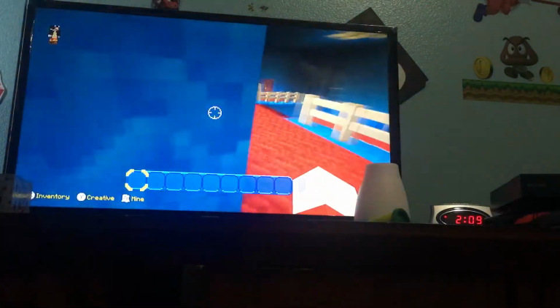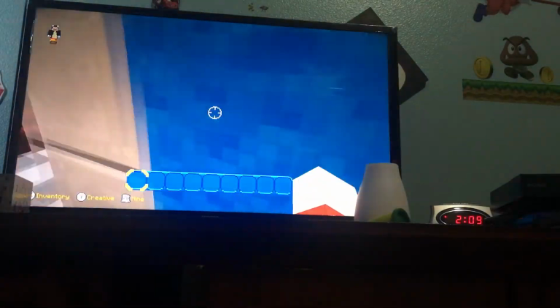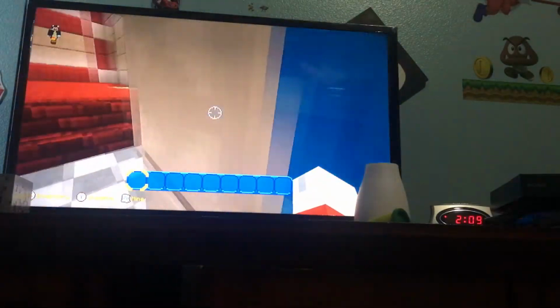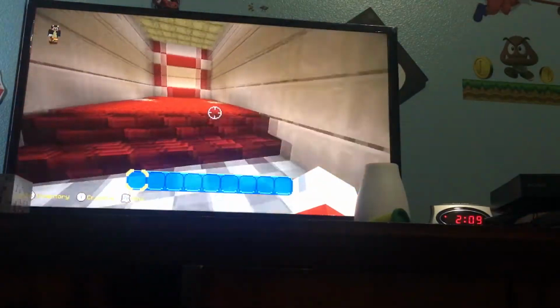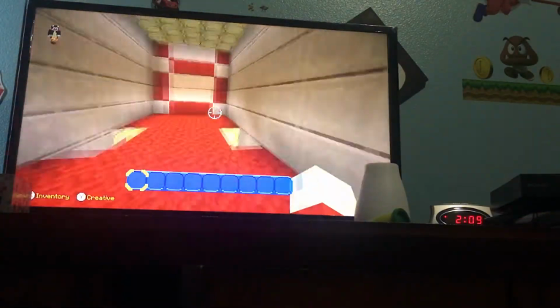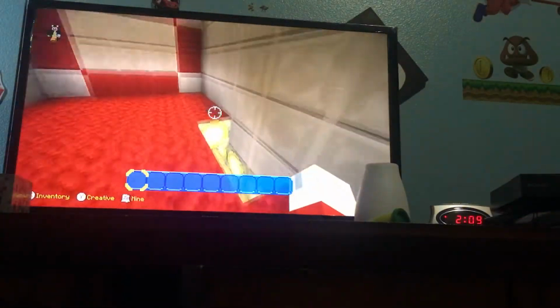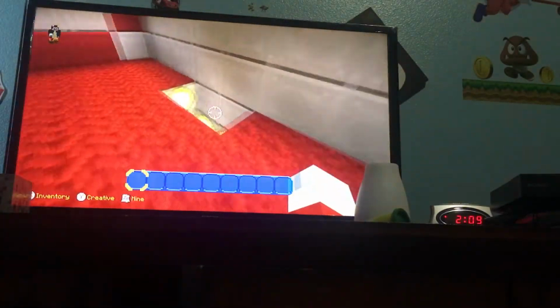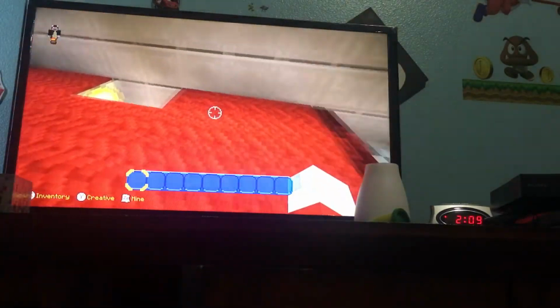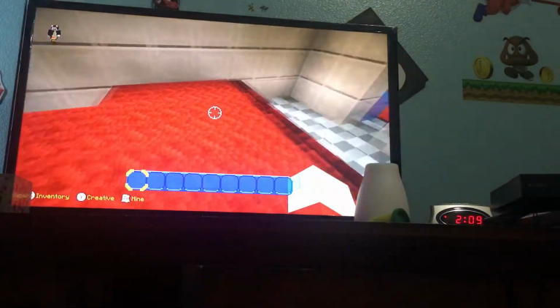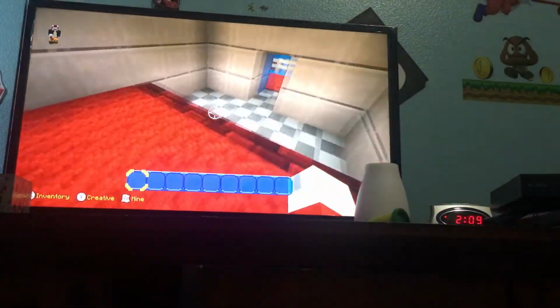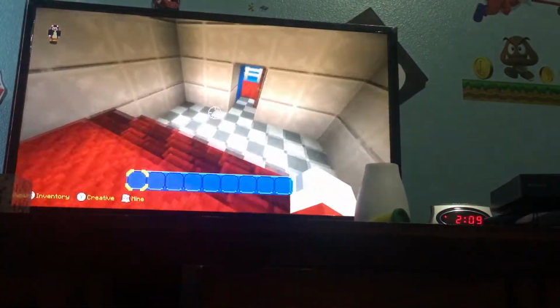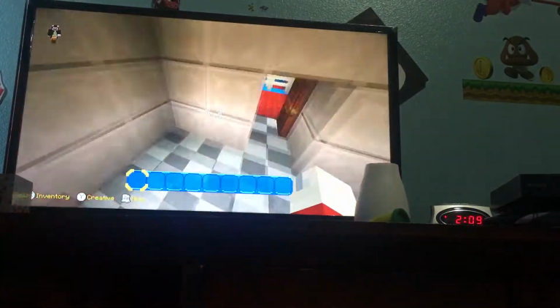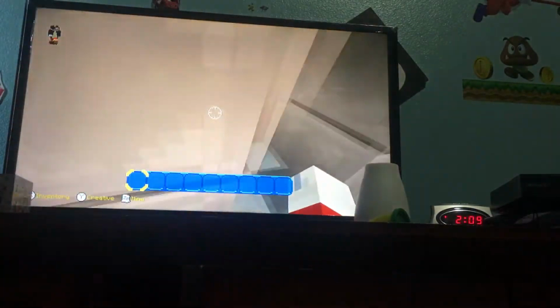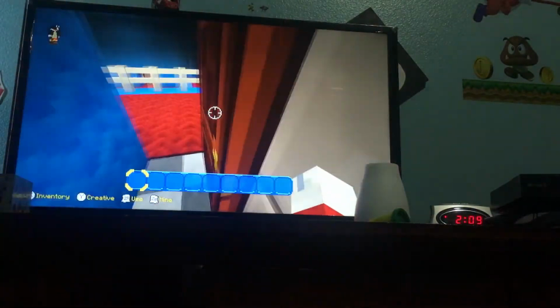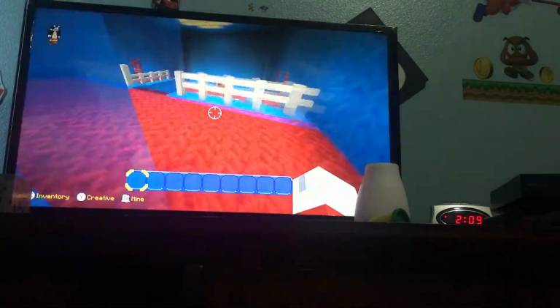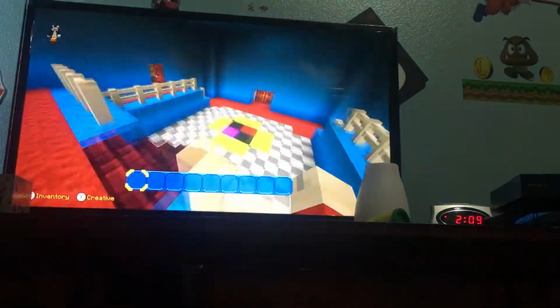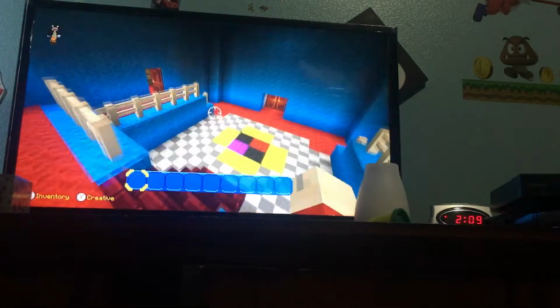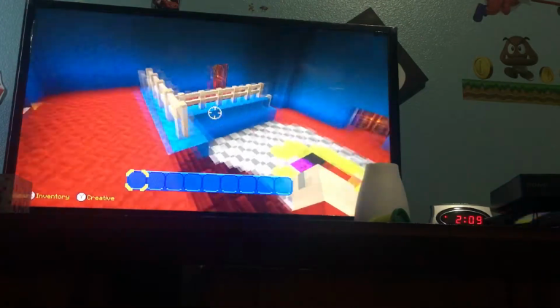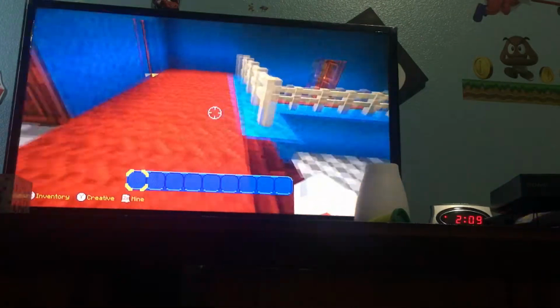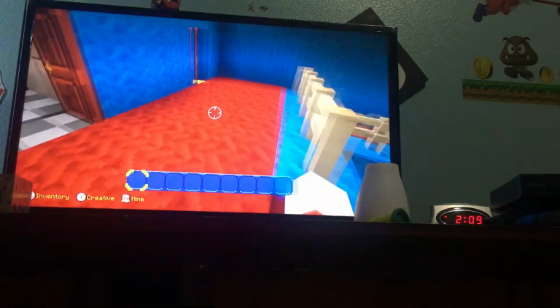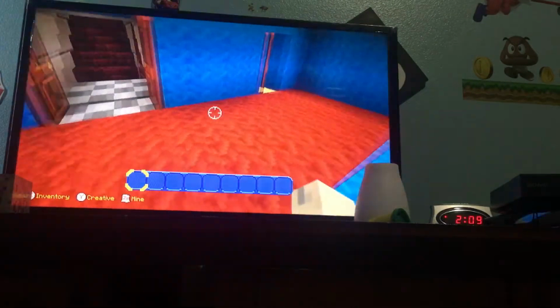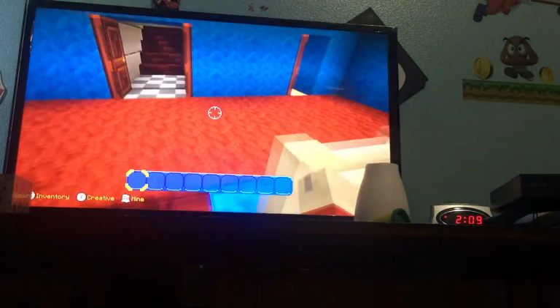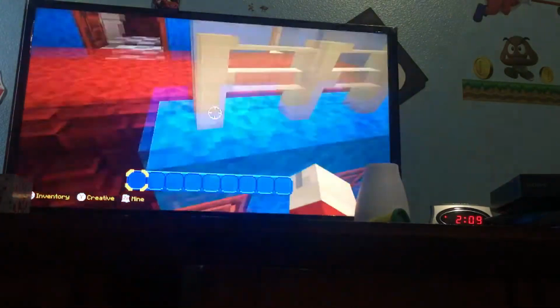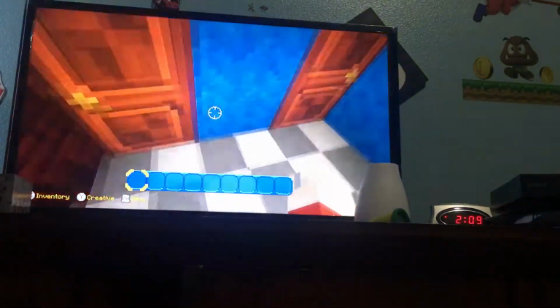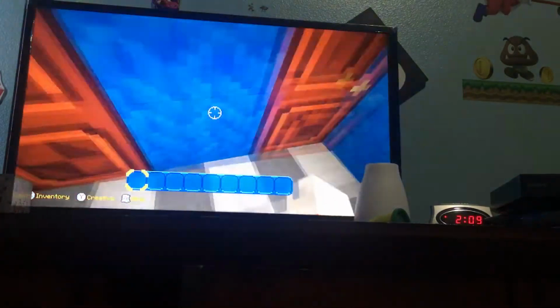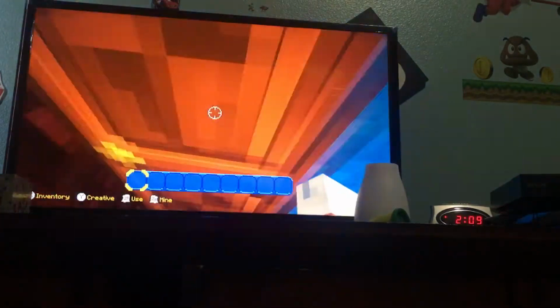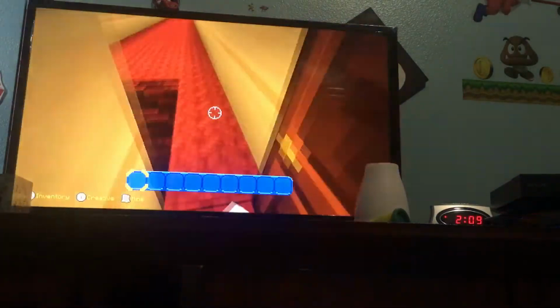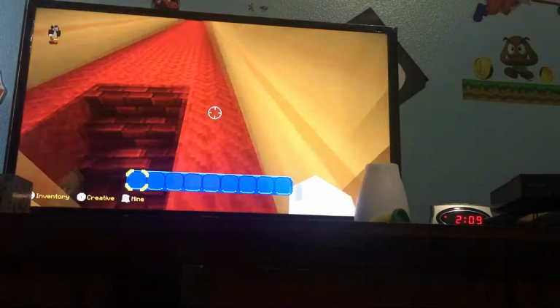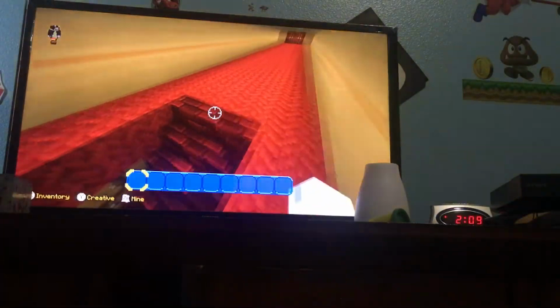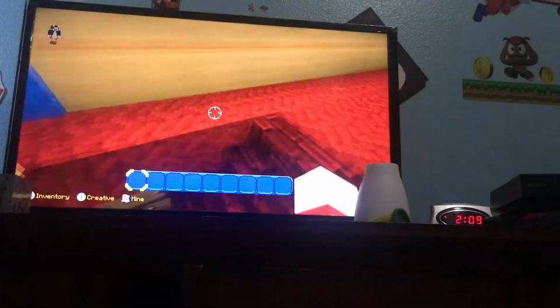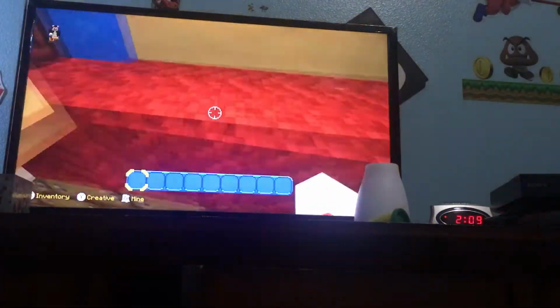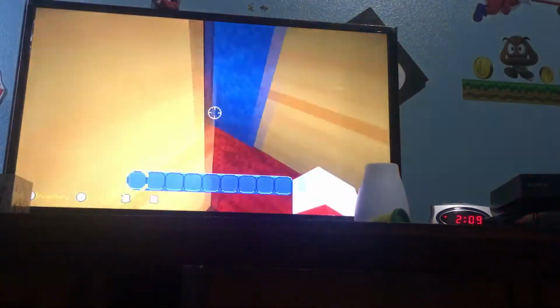This is Peach's room, there's the Mario painting, and this is Bowser in the Dark World. There's that thing right there, I just put it there. Now let's go to the basement area.